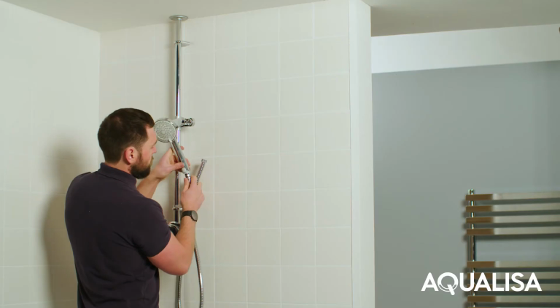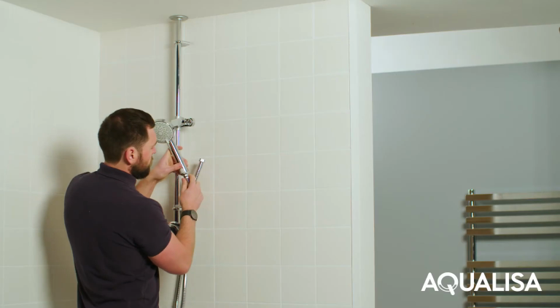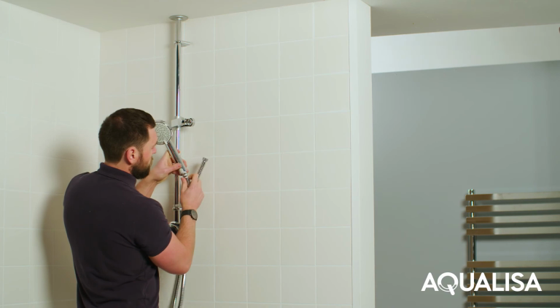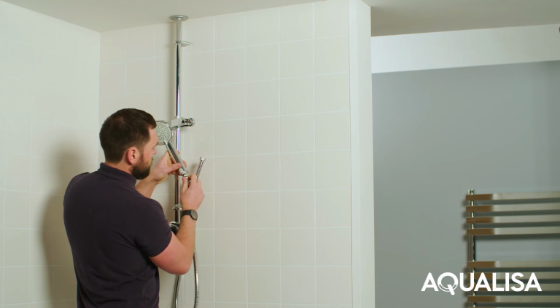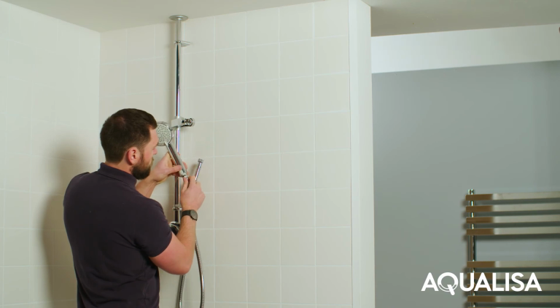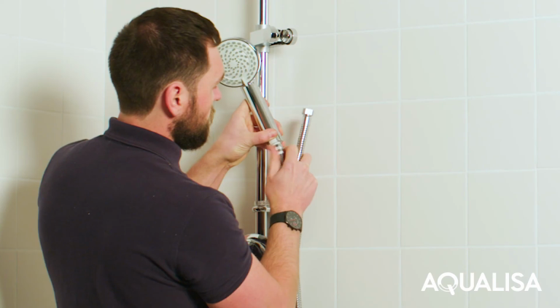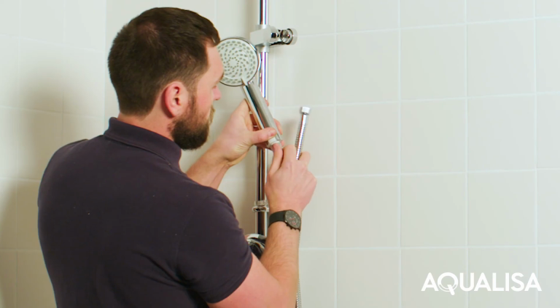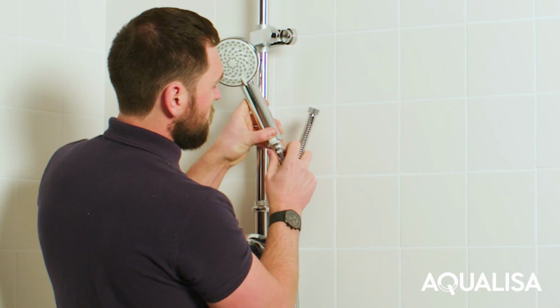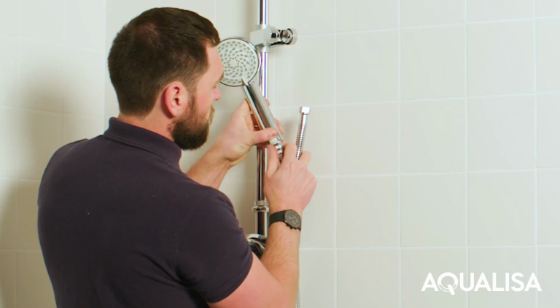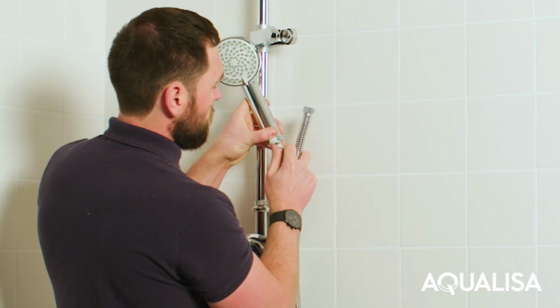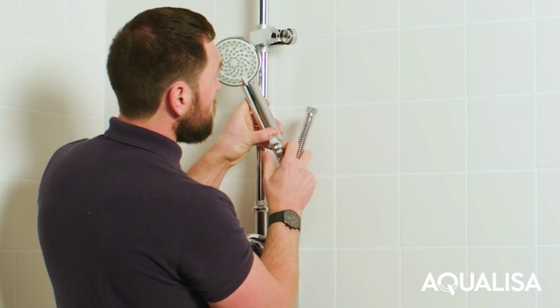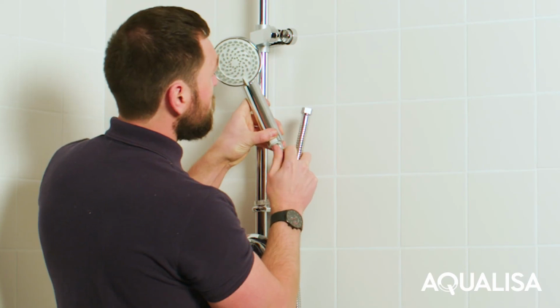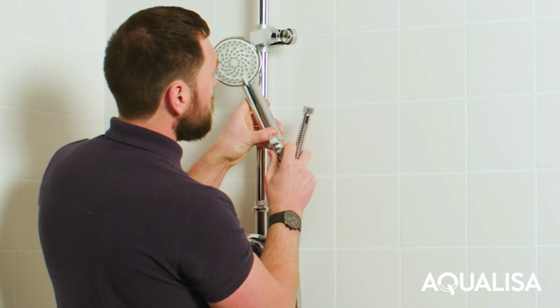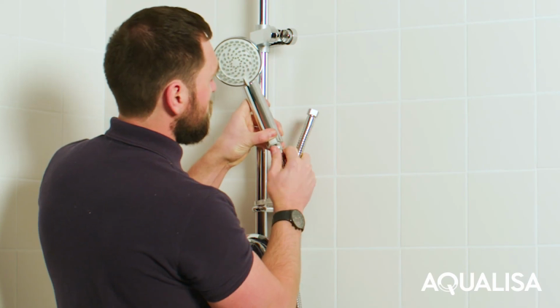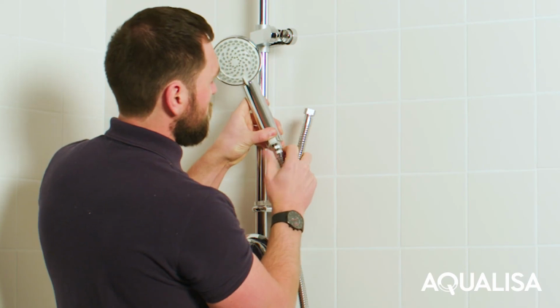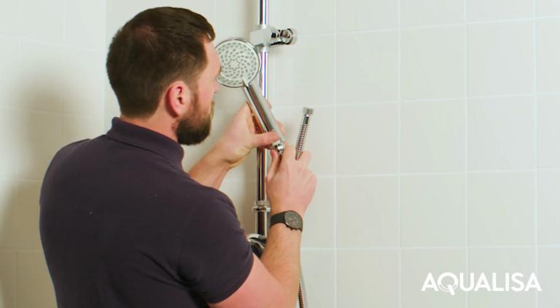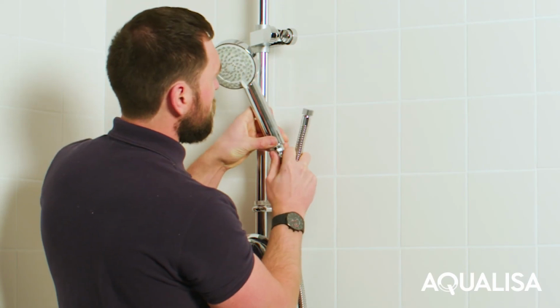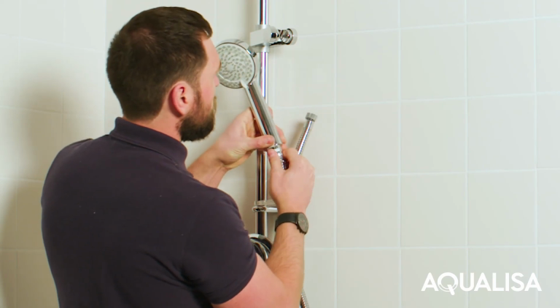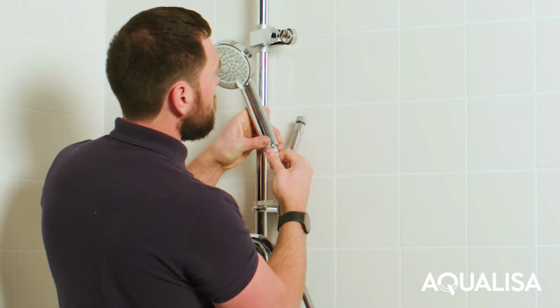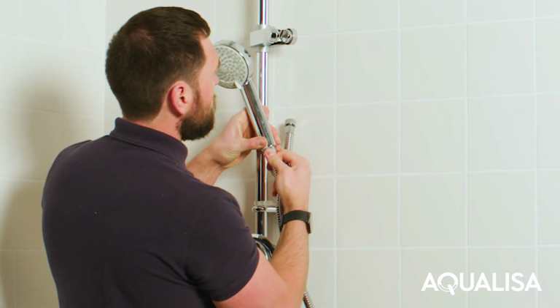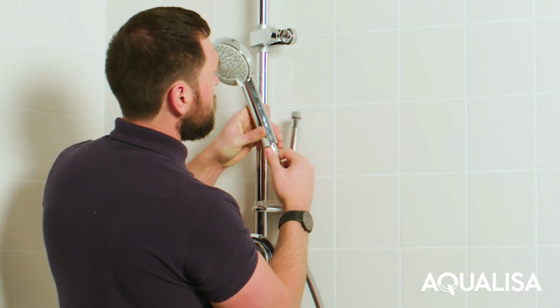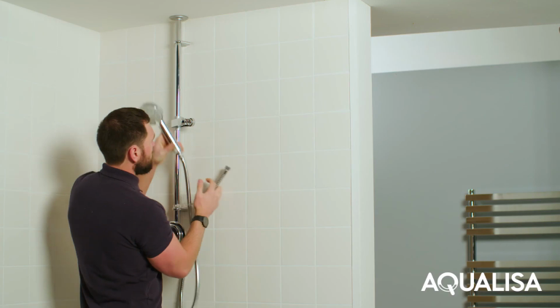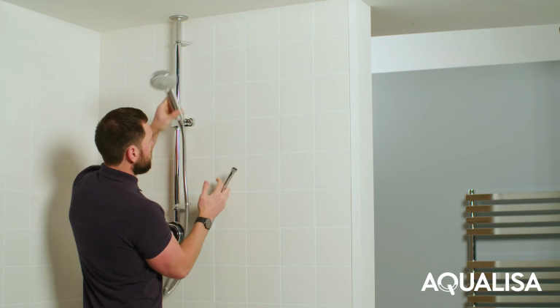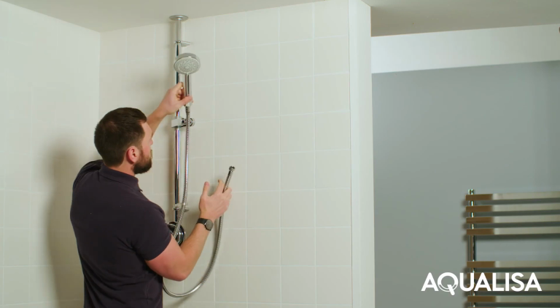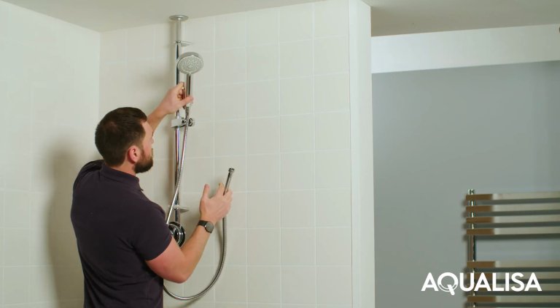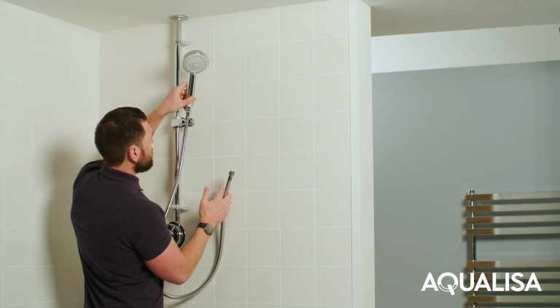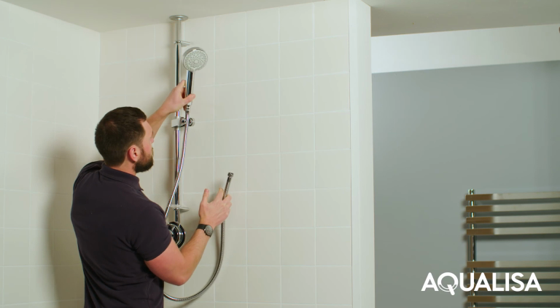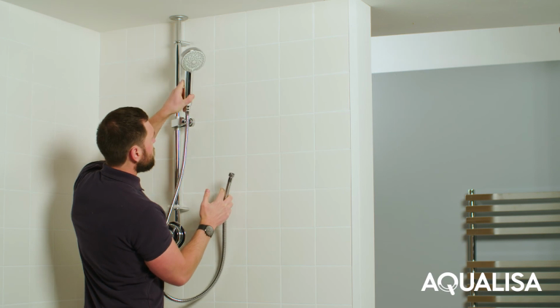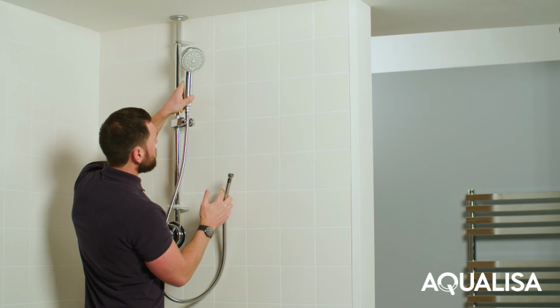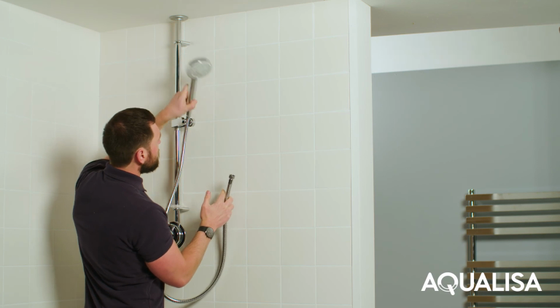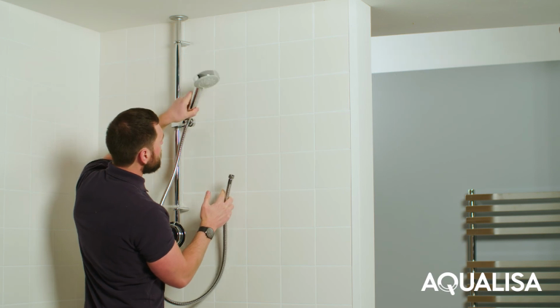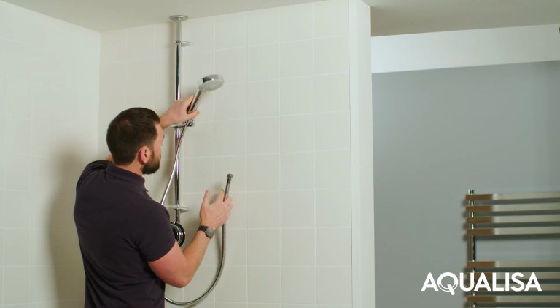Flush water through the outlet before connecting hose and heads. Attach the hose and handset.